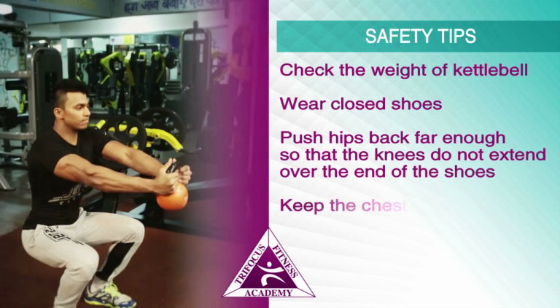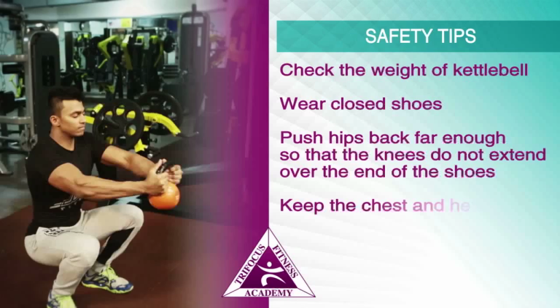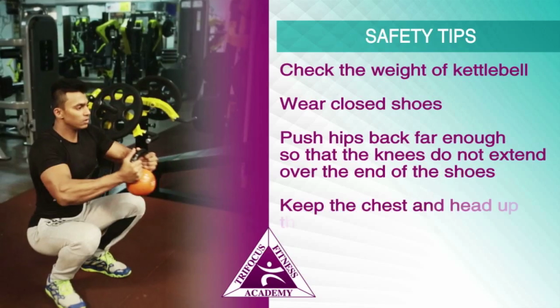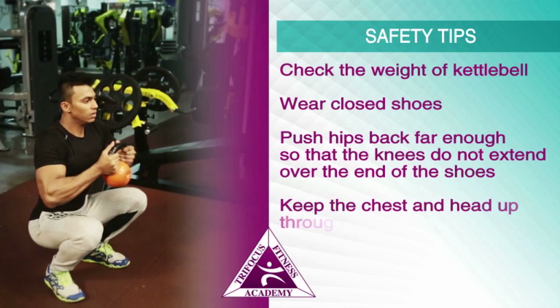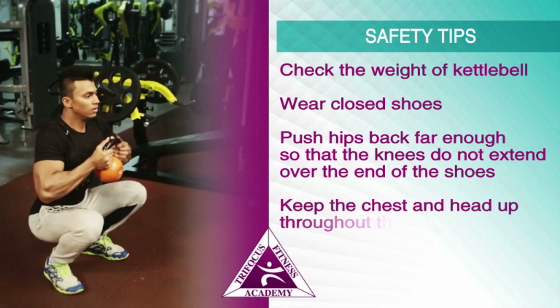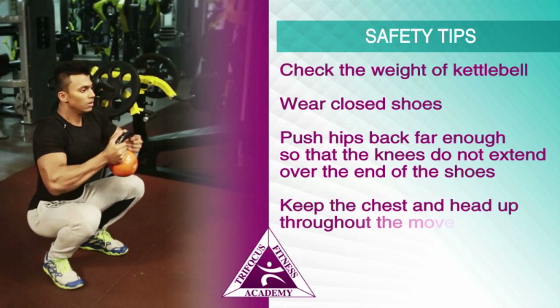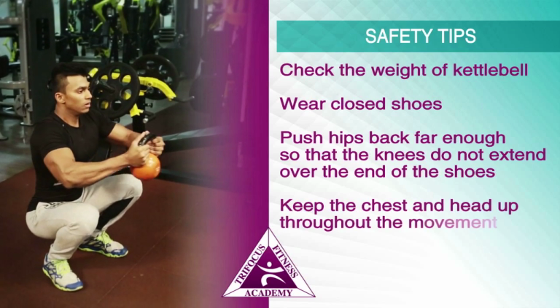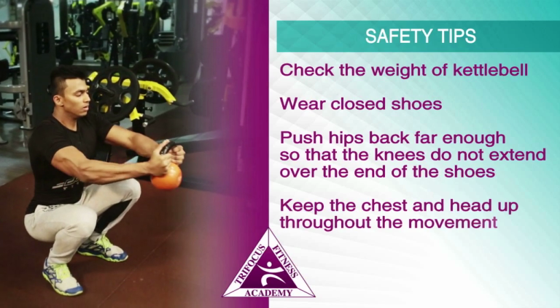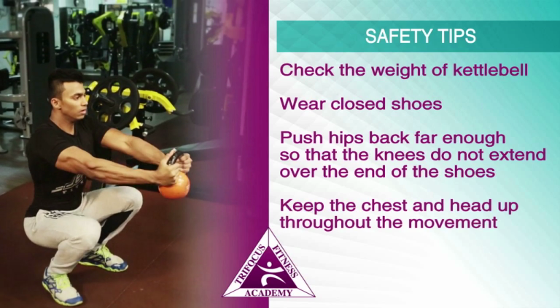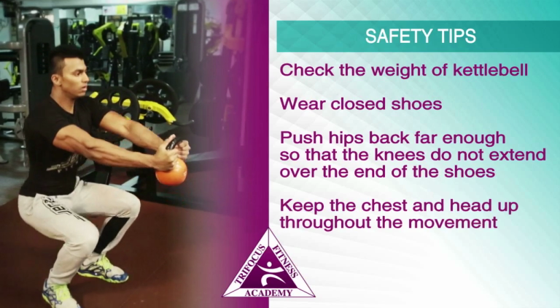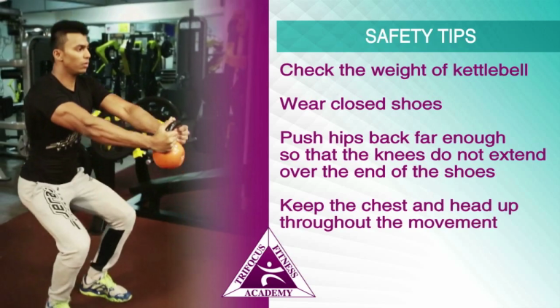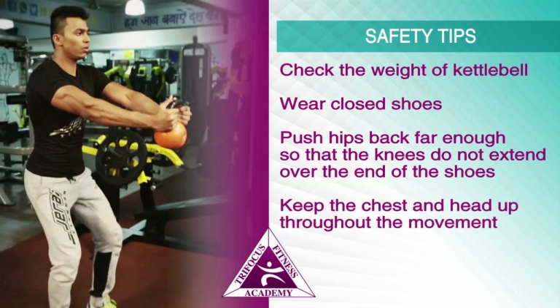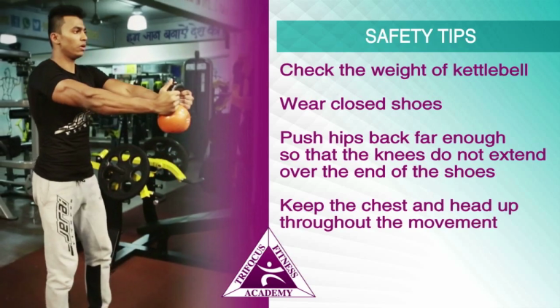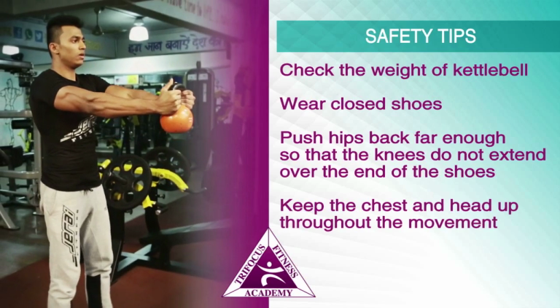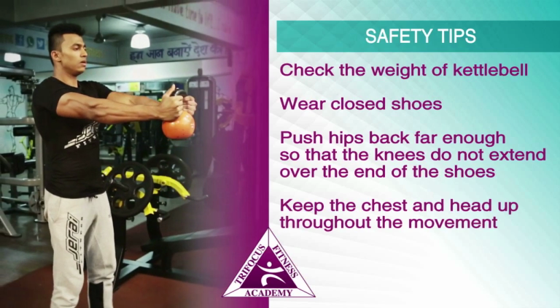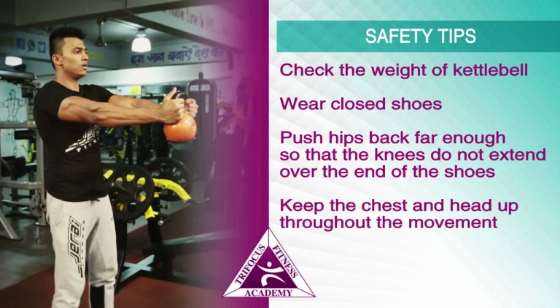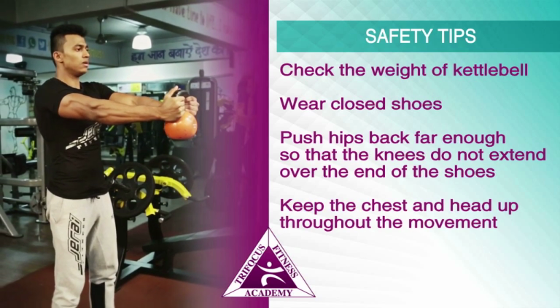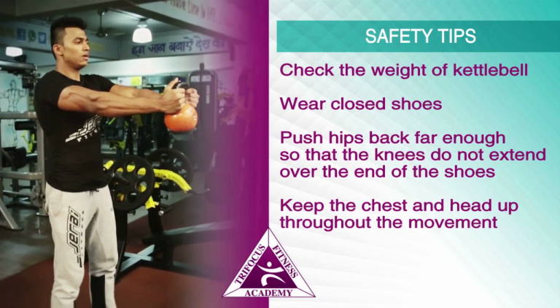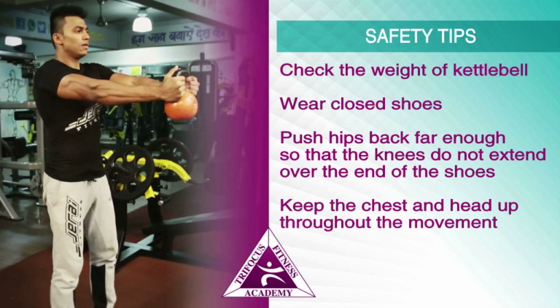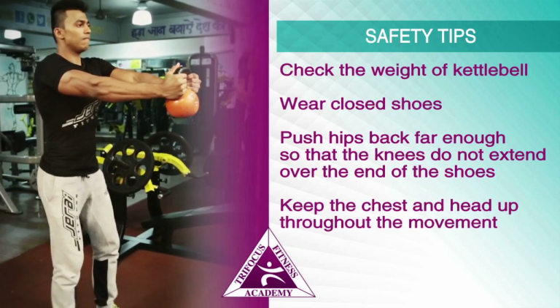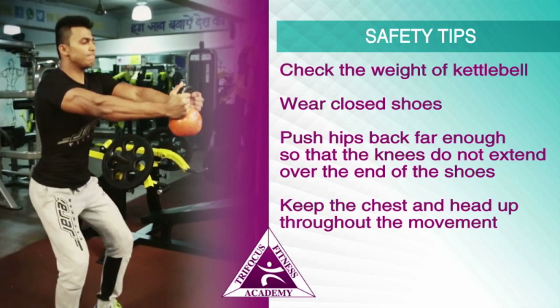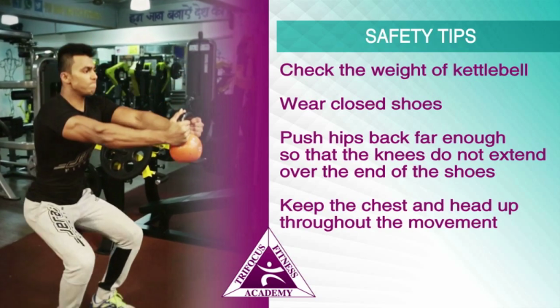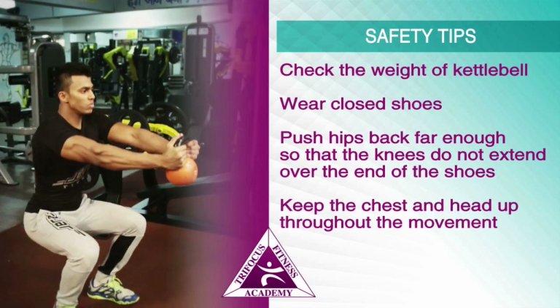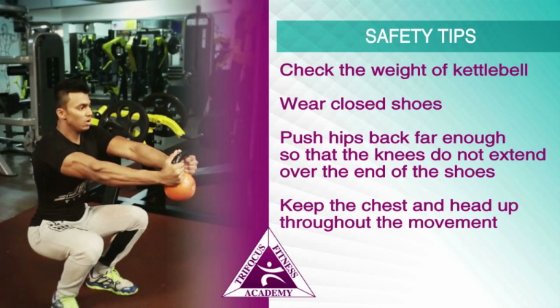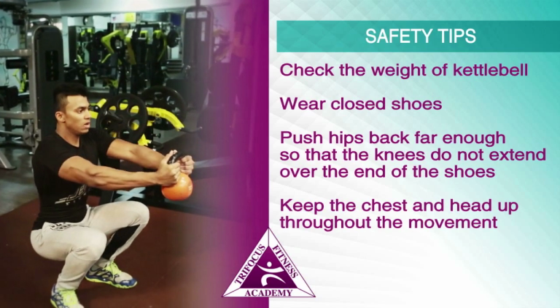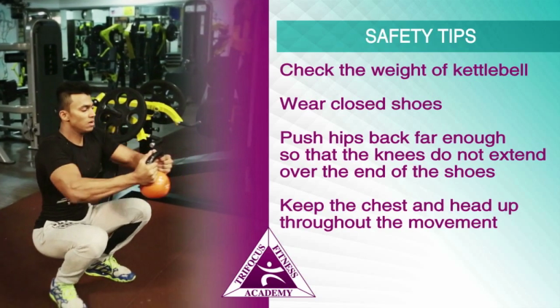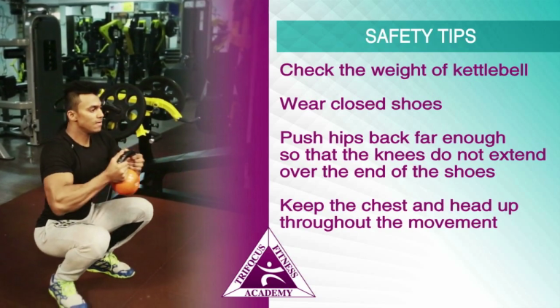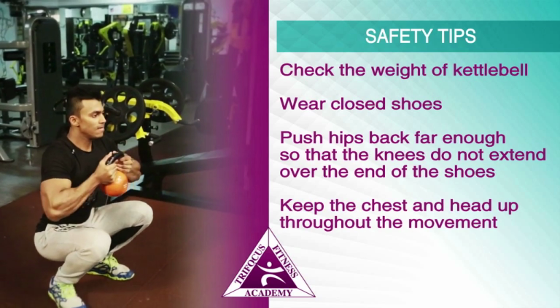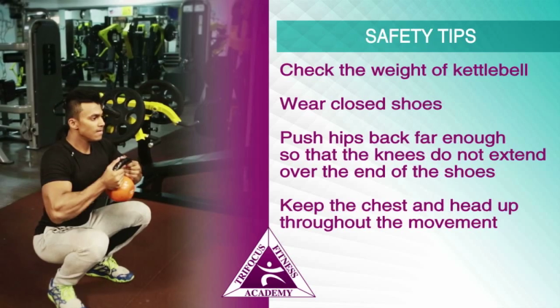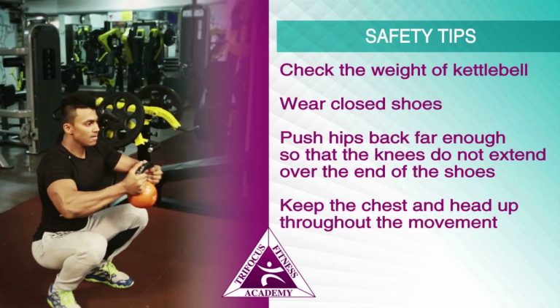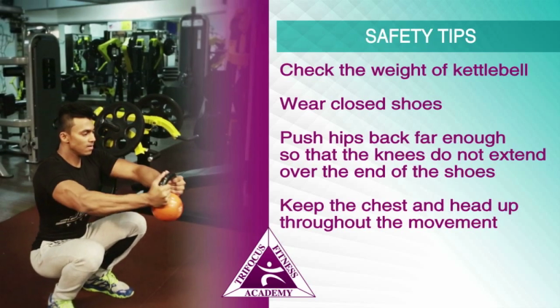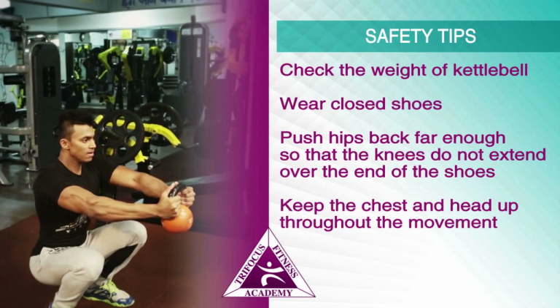Keep the chest and head up throughout the movement. Do not let the knees cave inwards towards each other.